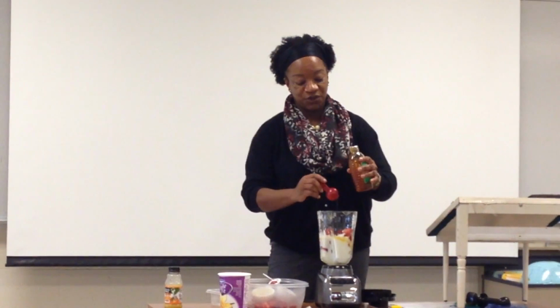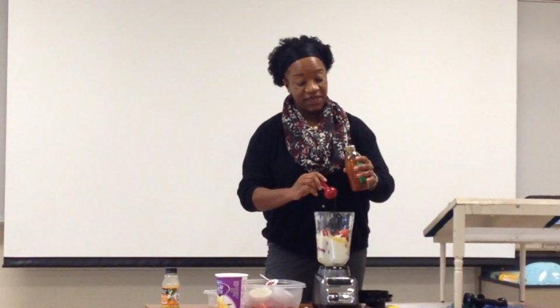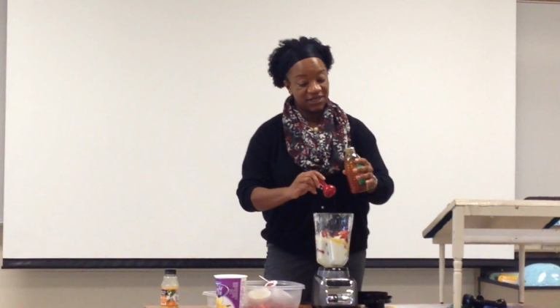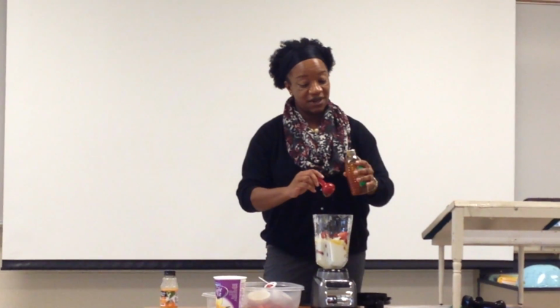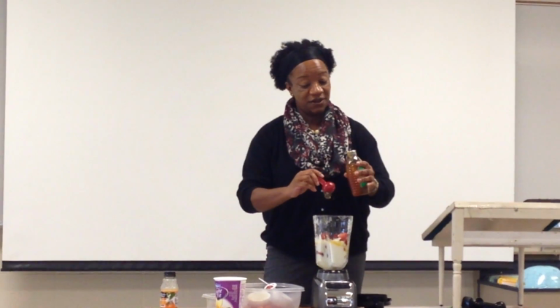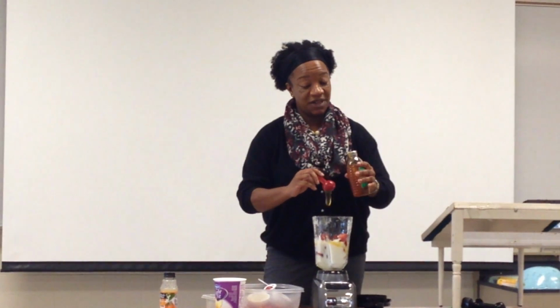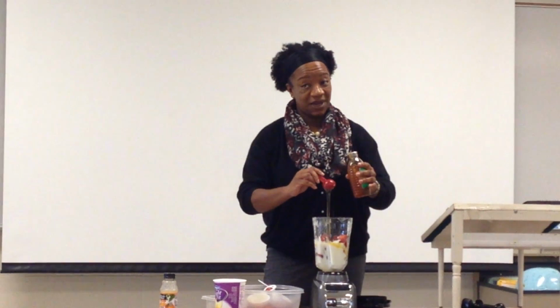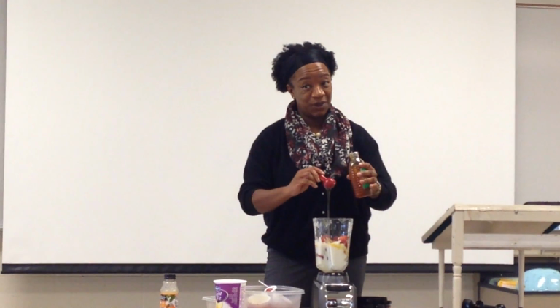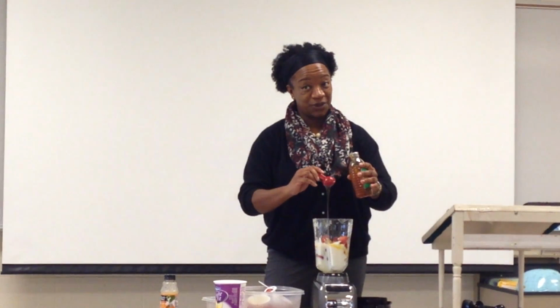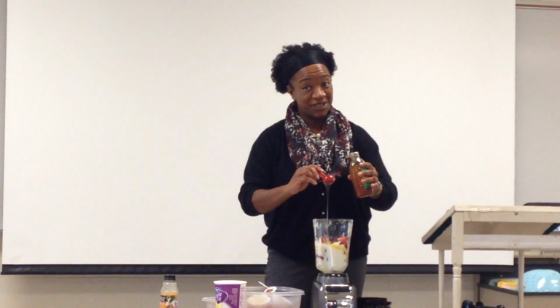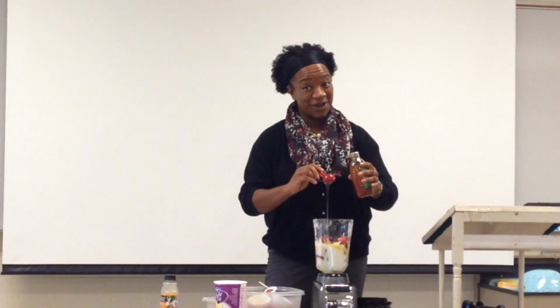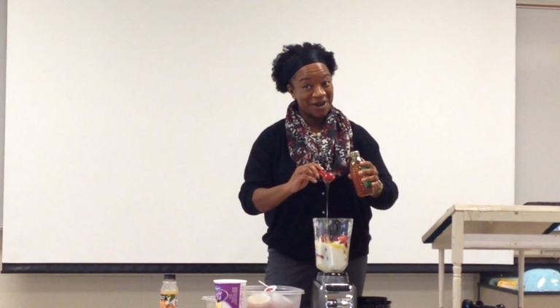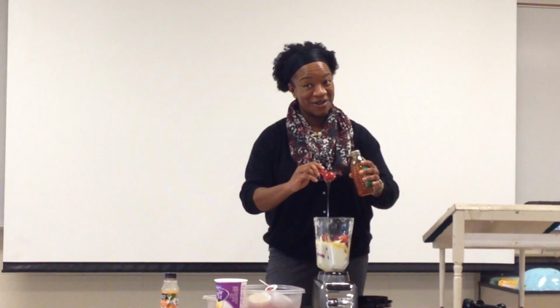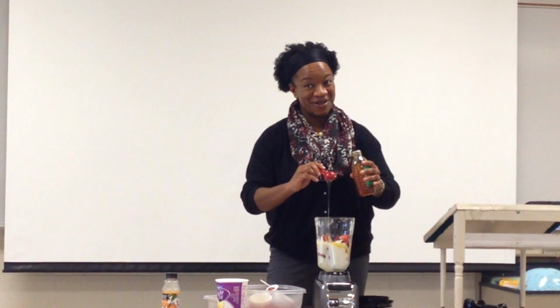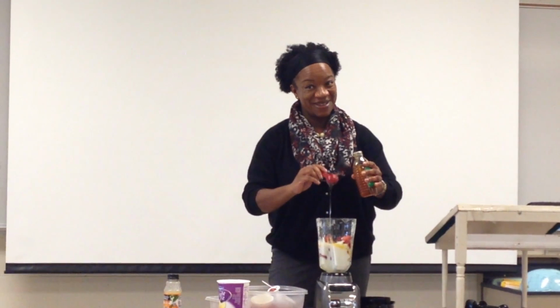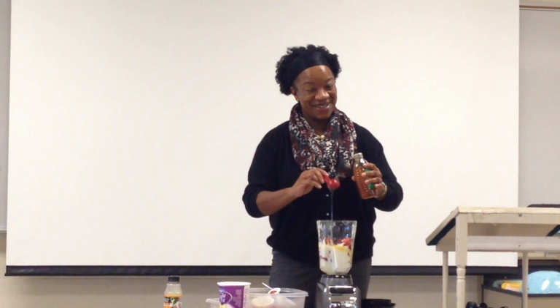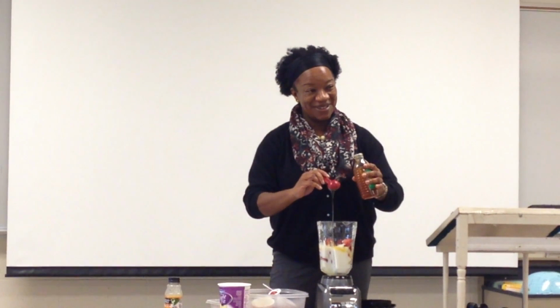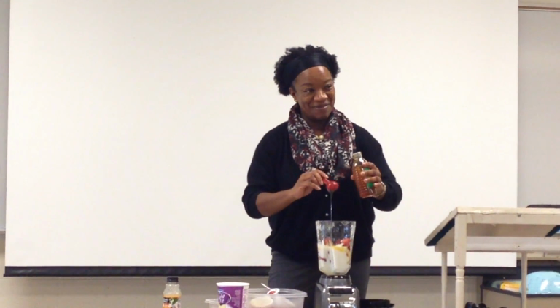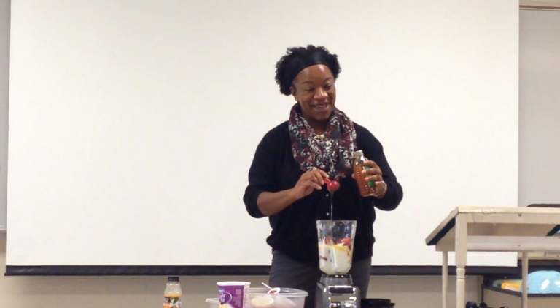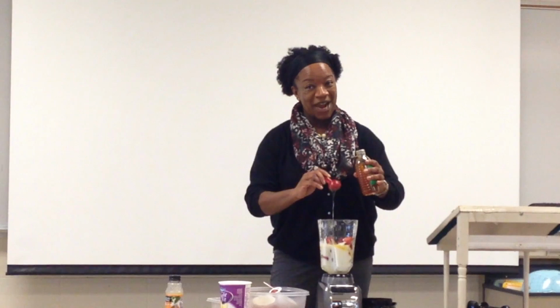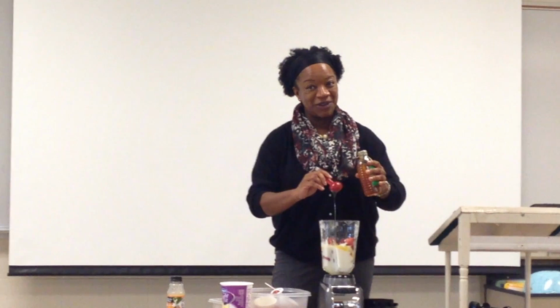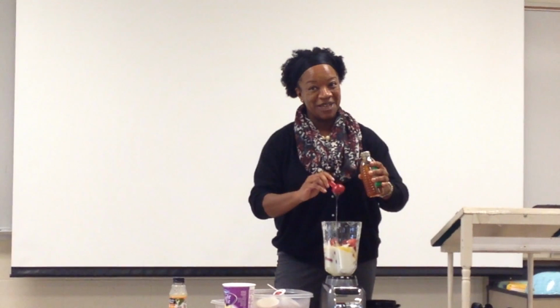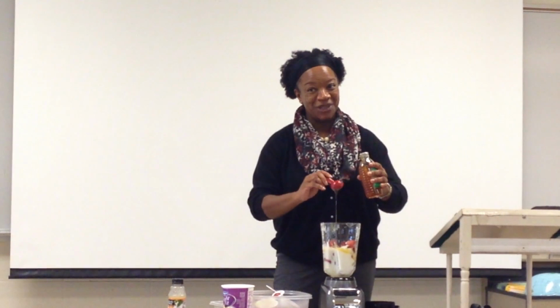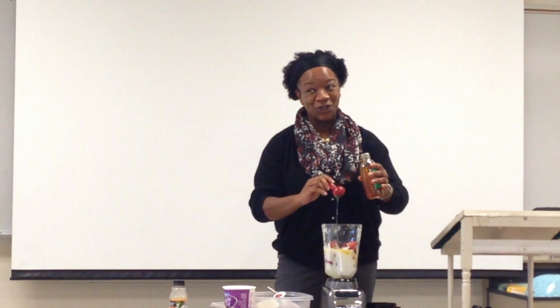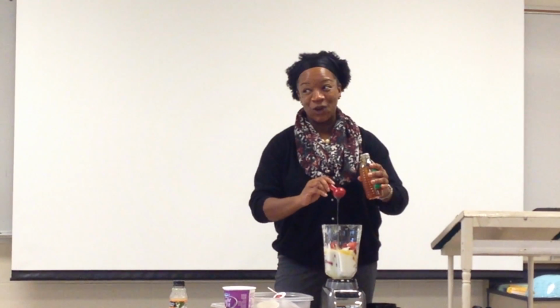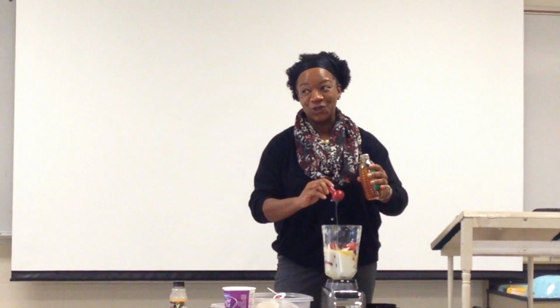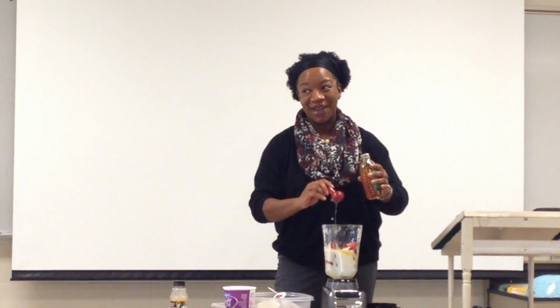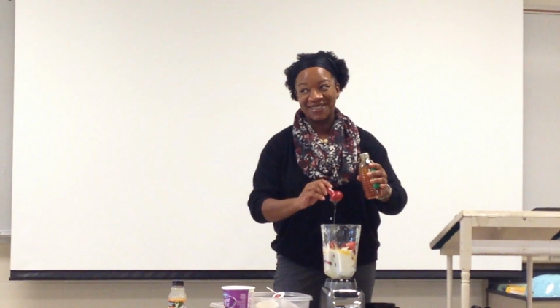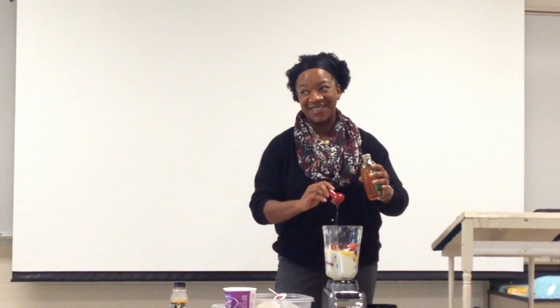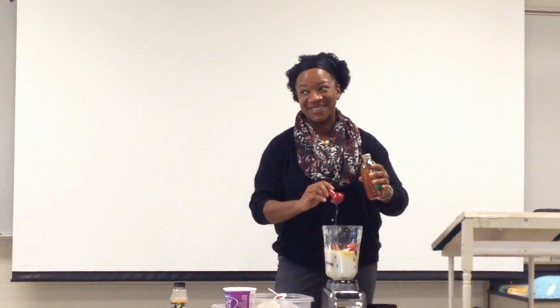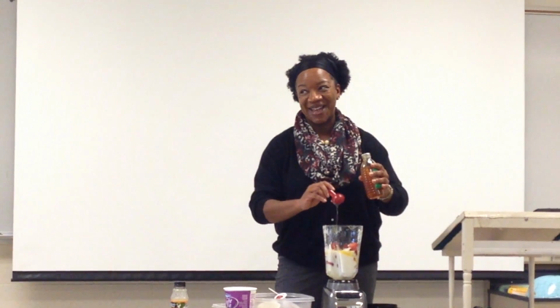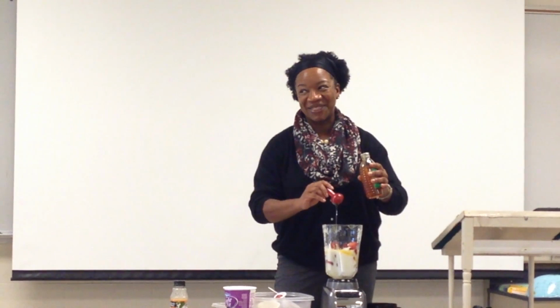Grits. I don't know if anybody knows what grits are. The acronym is Girls Raised in the South.